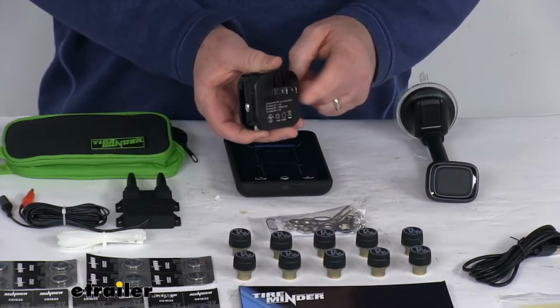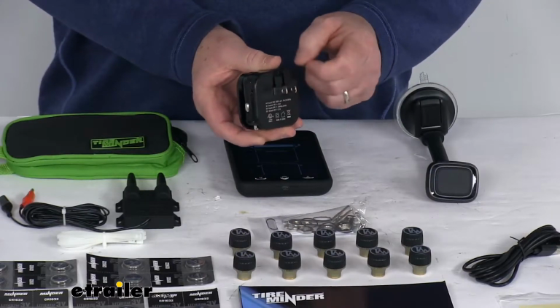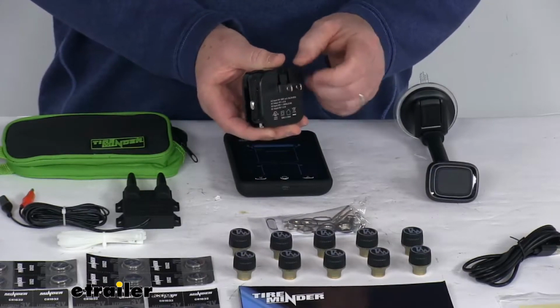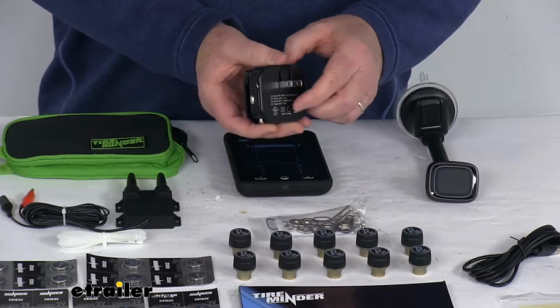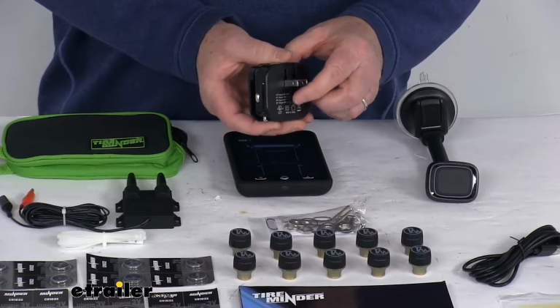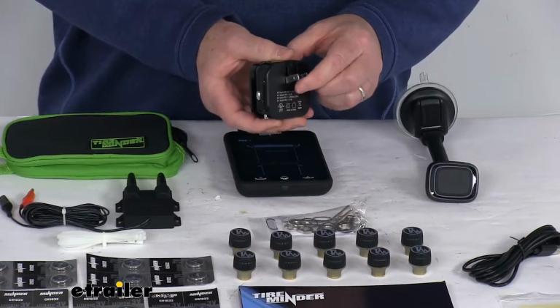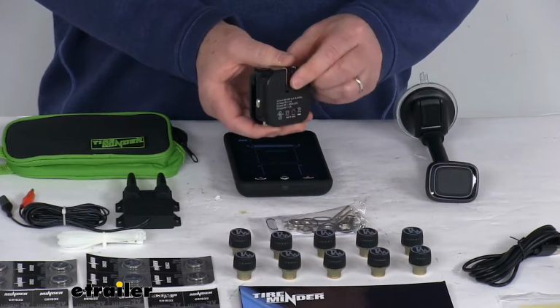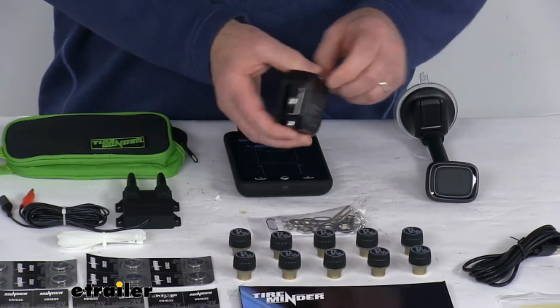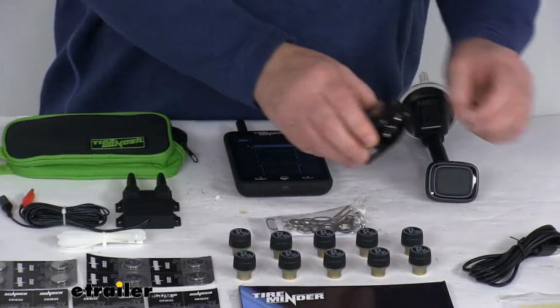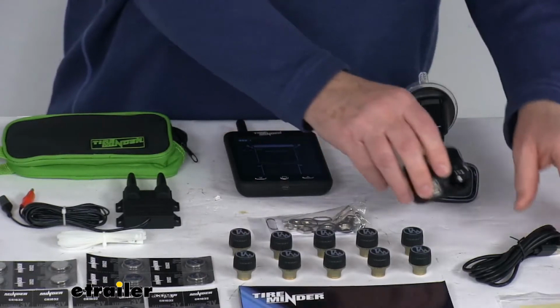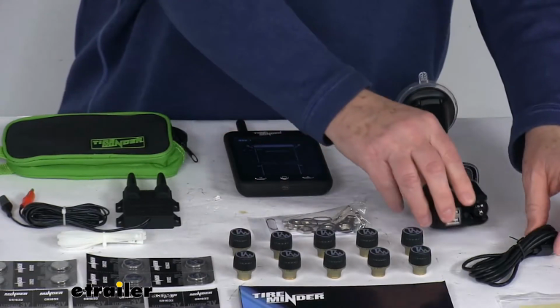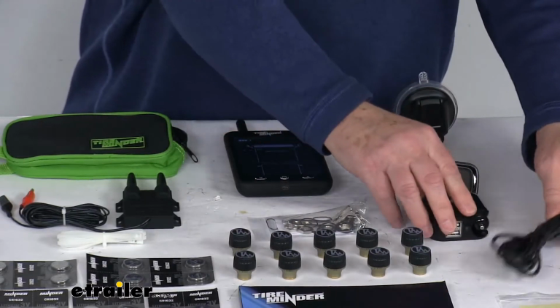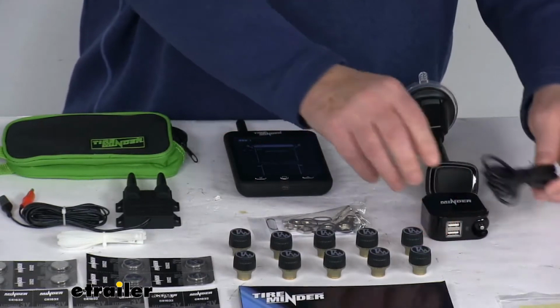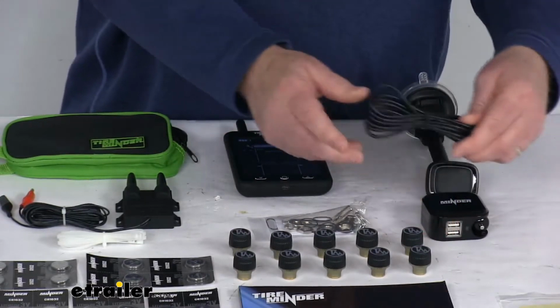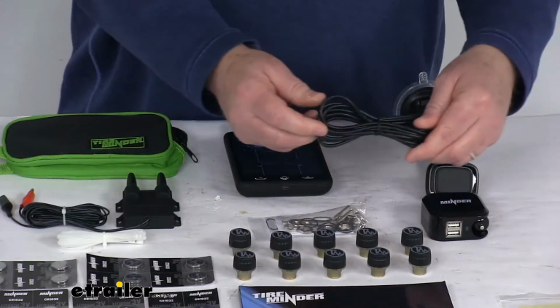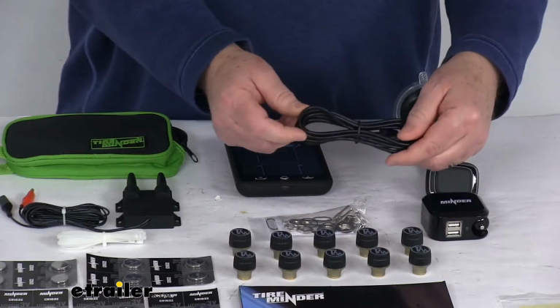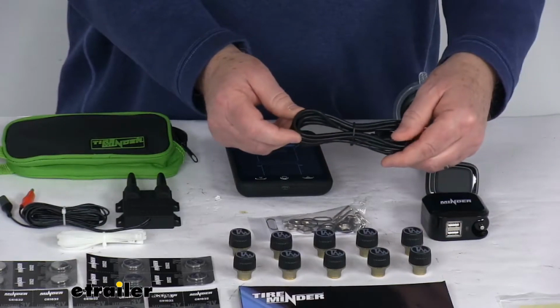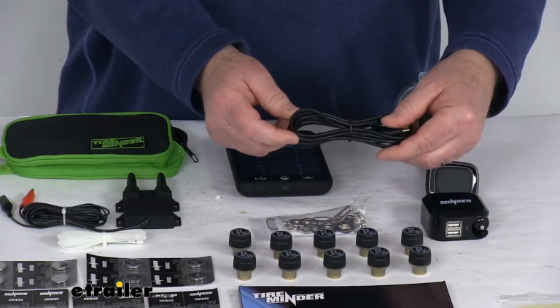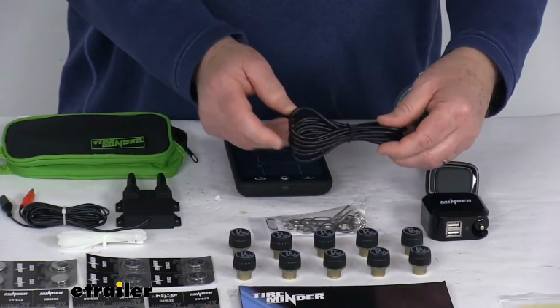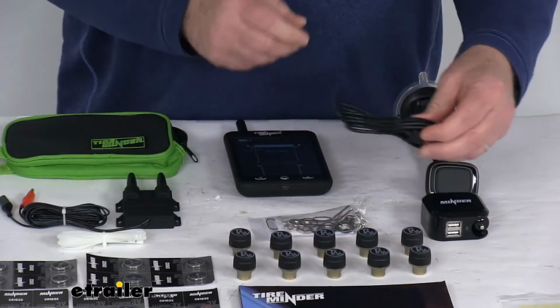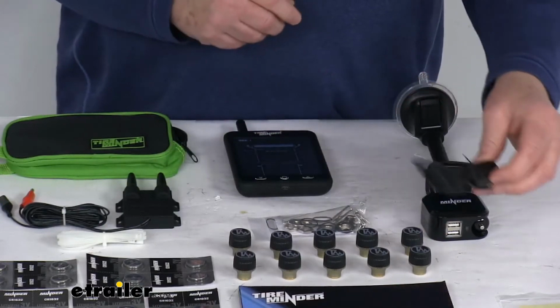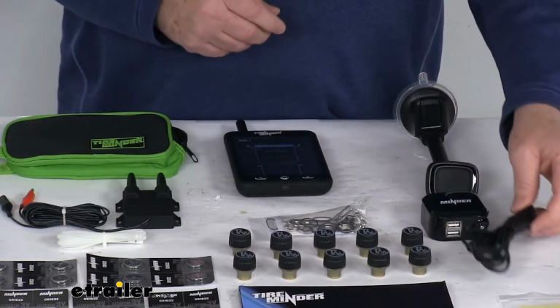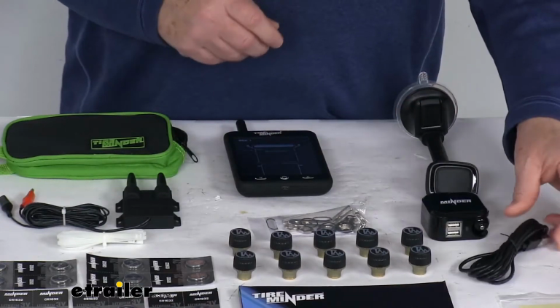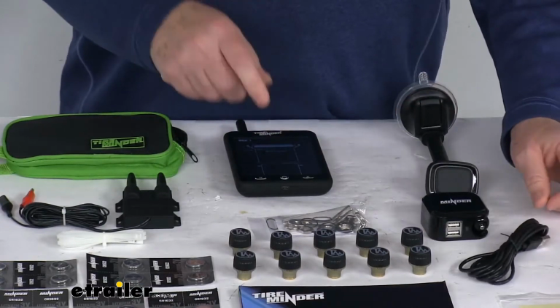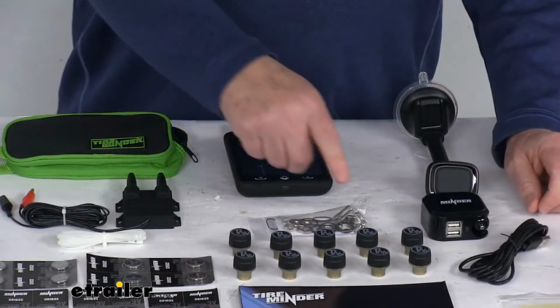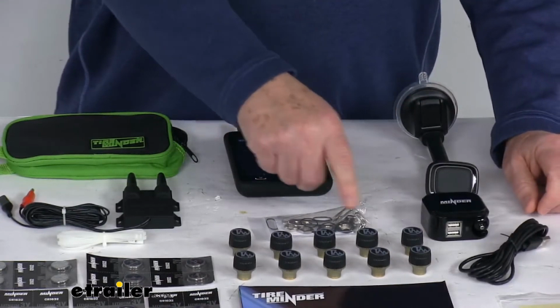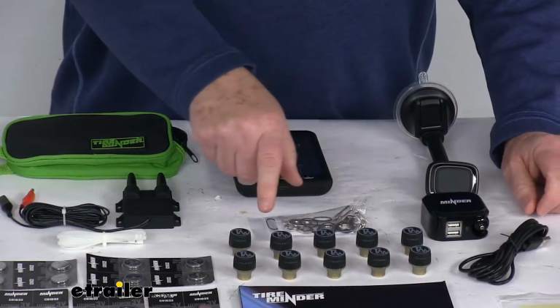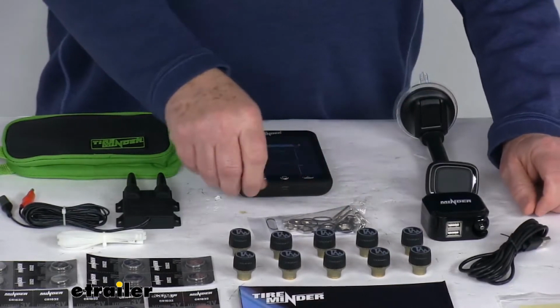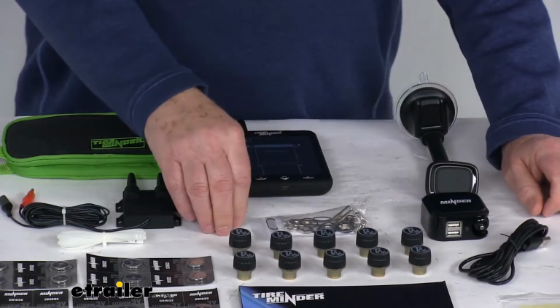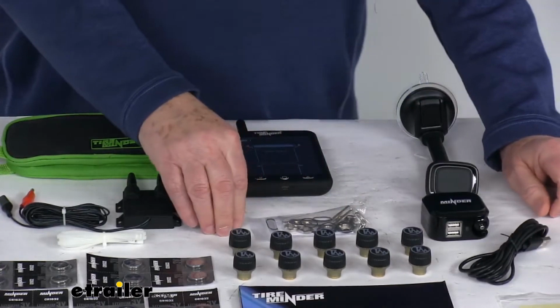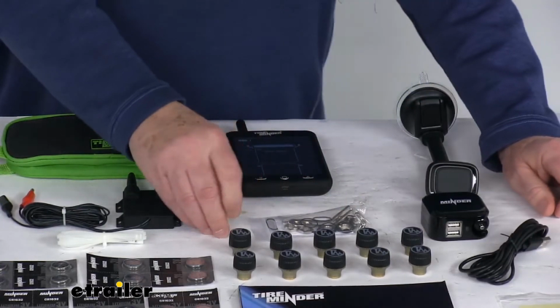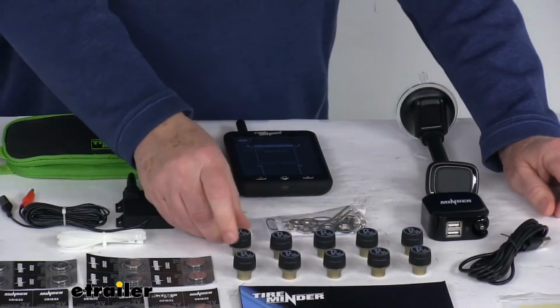It comes with this included USB charger that plugs right into your 12-volt accessory outlet. On the back you can flip it down and plug into a wall outlet. It also comes with this micro USB charging cable.